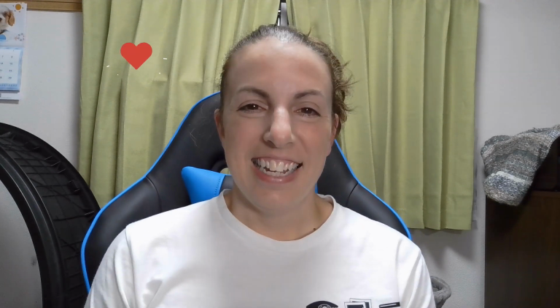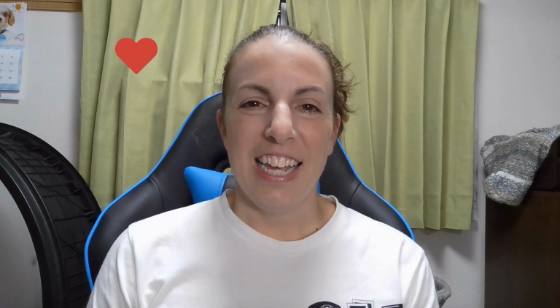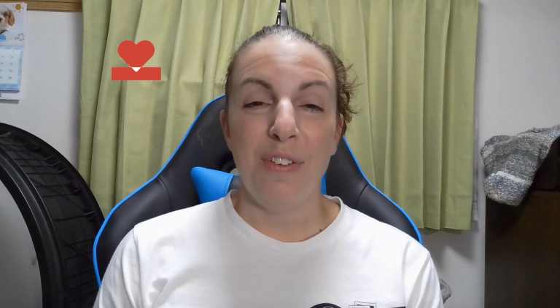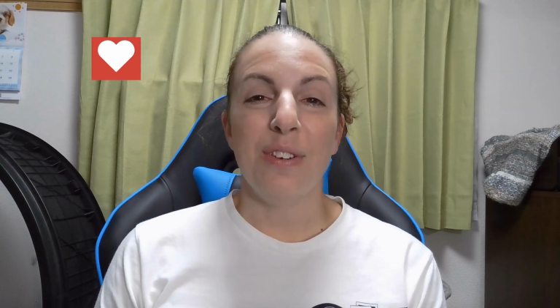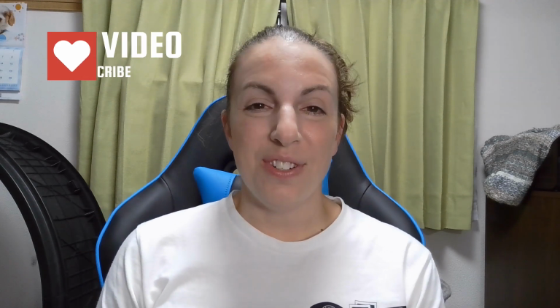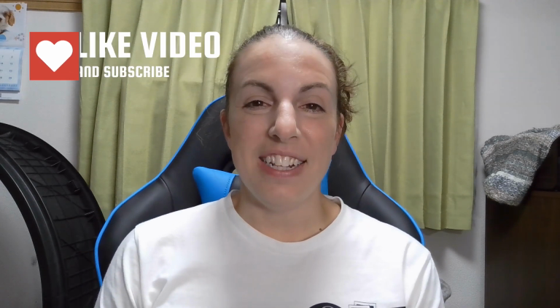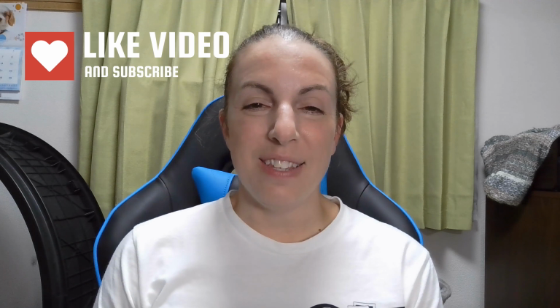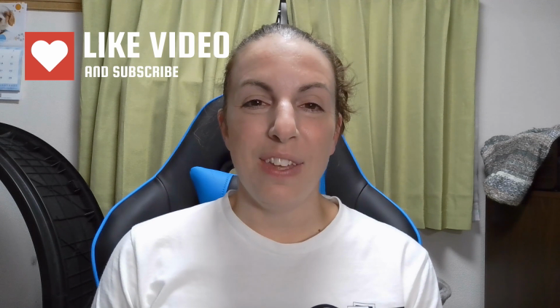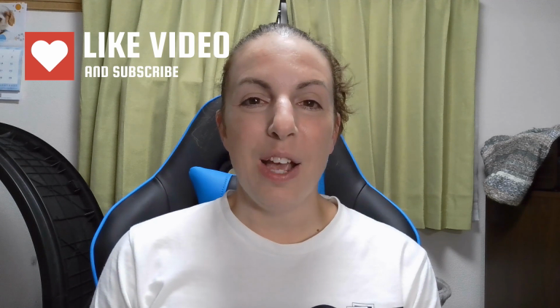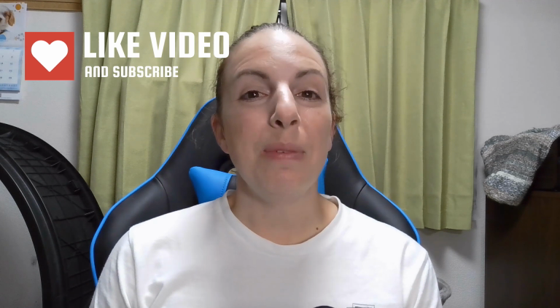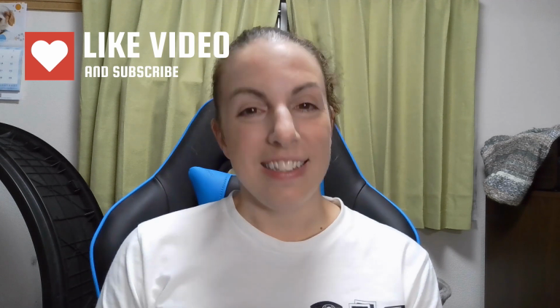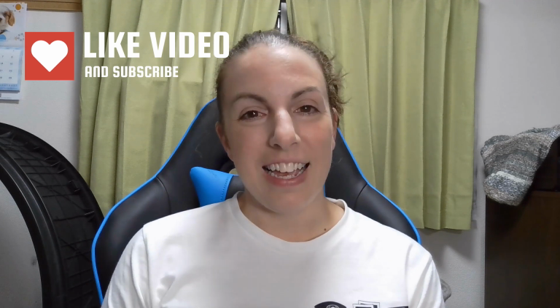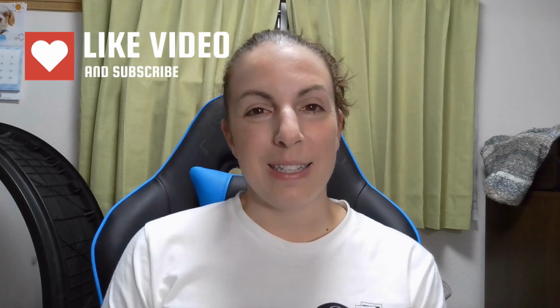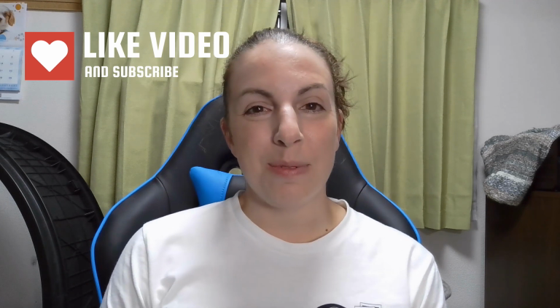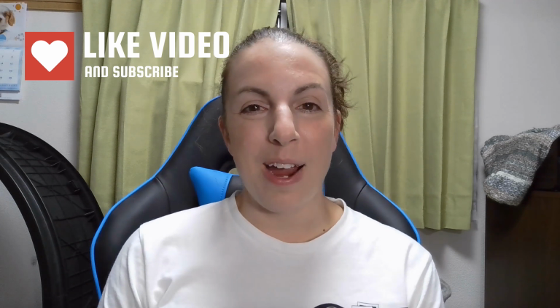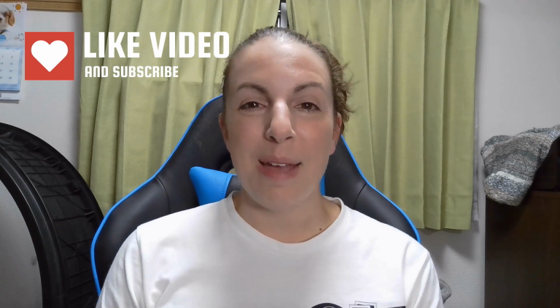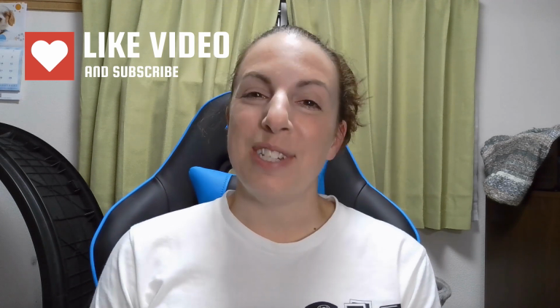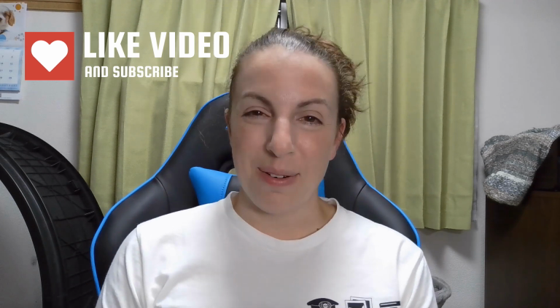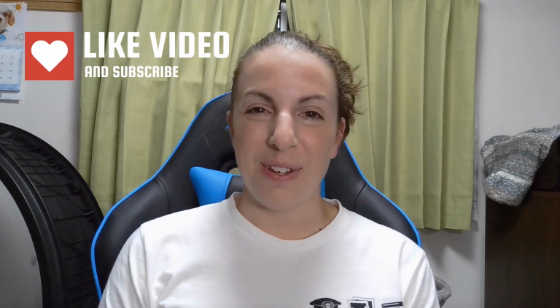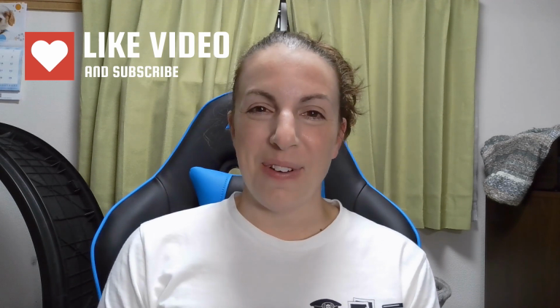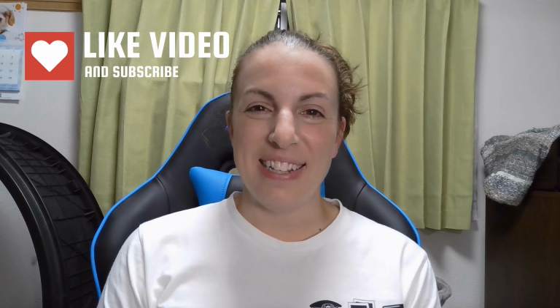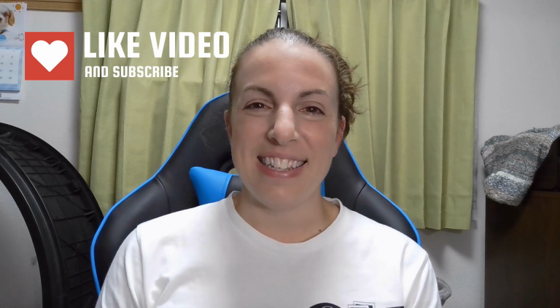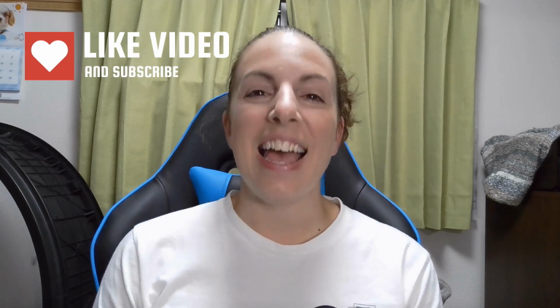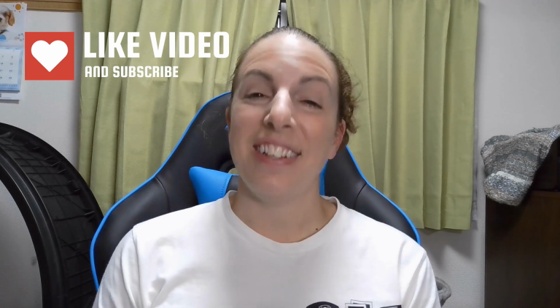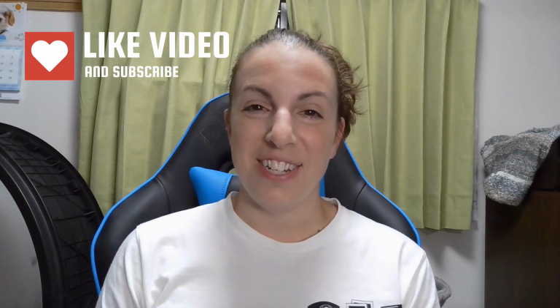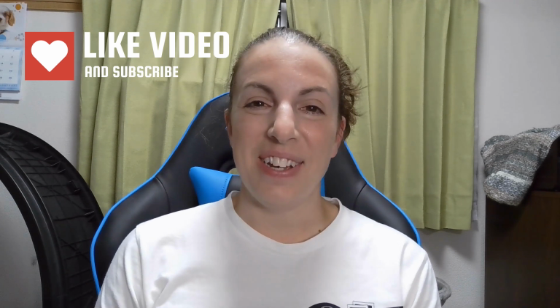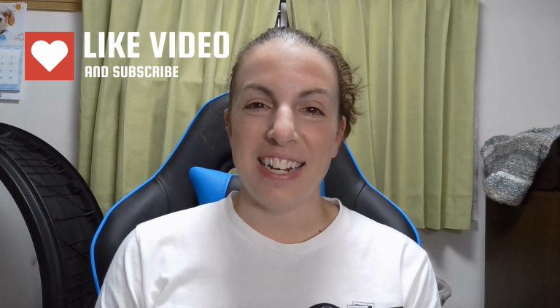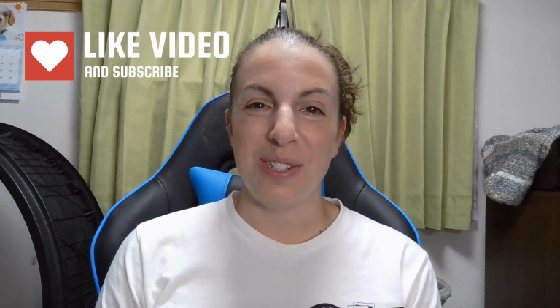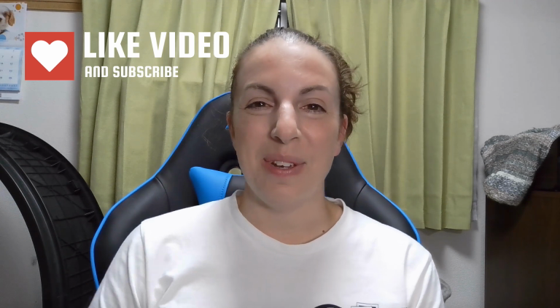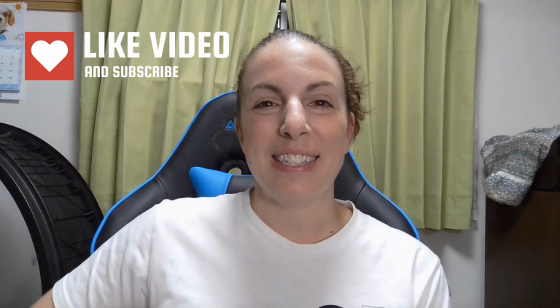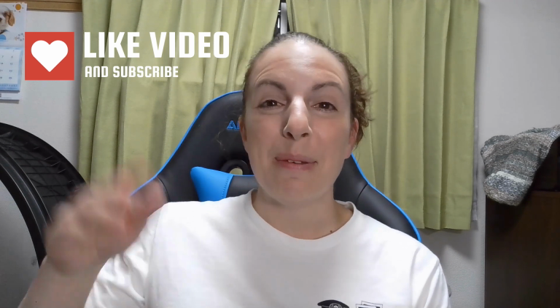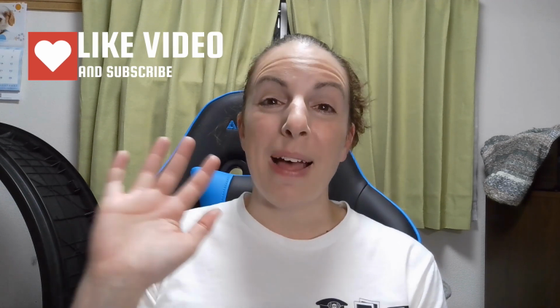If you enjoyed this video, please like and subscribe and share with your friends. I'll see you again in two weeks. Bye!